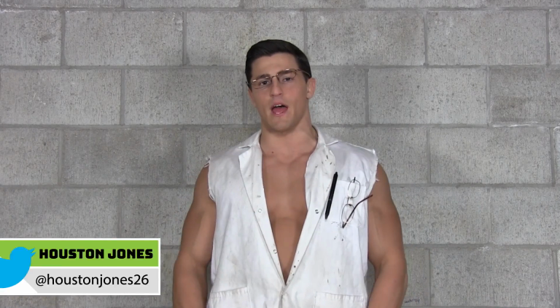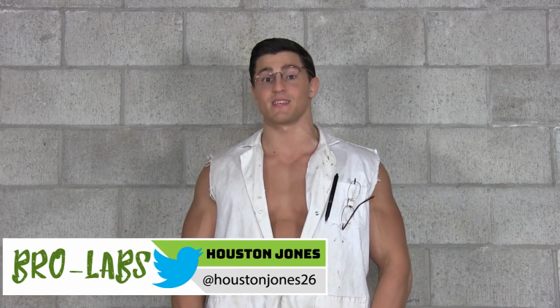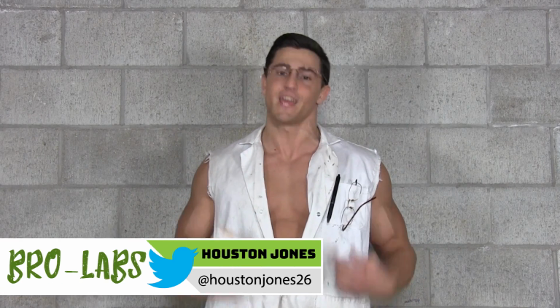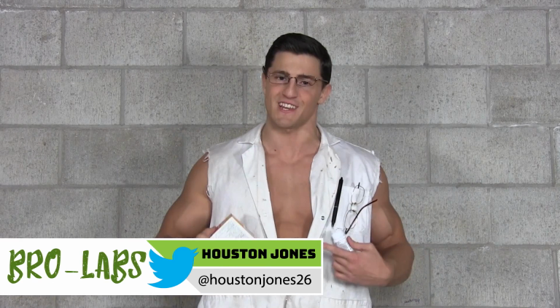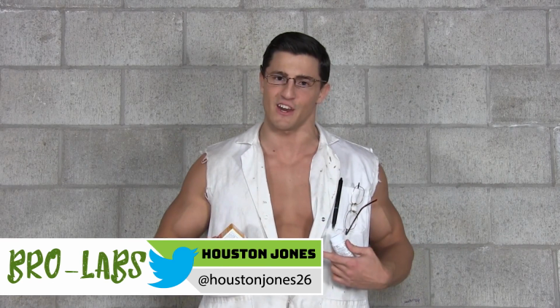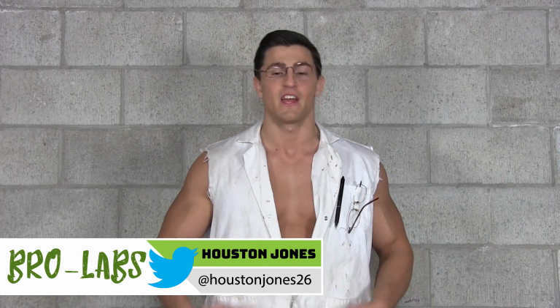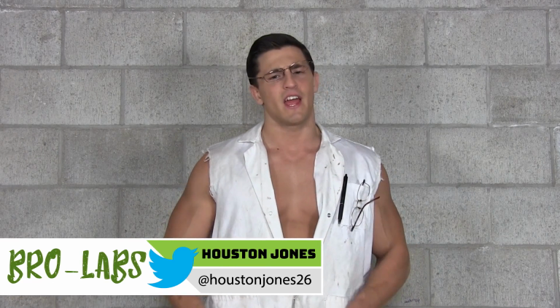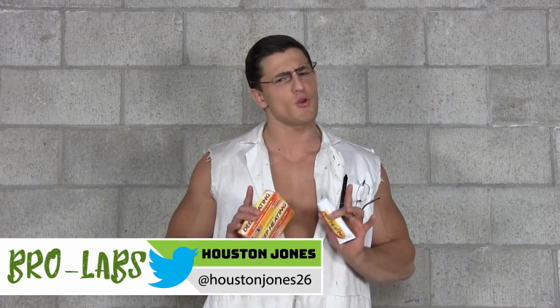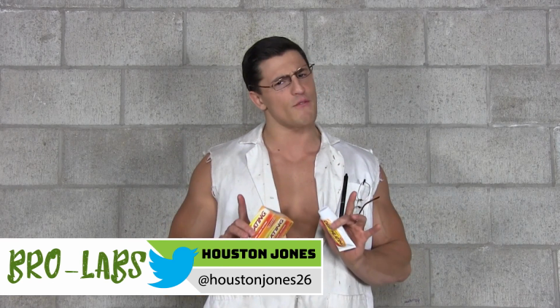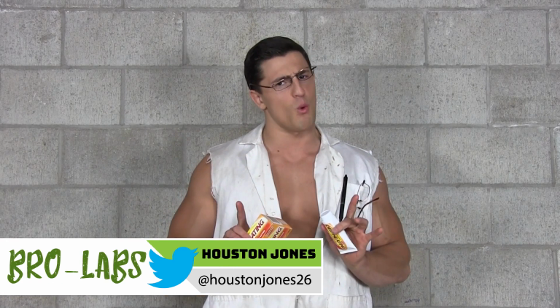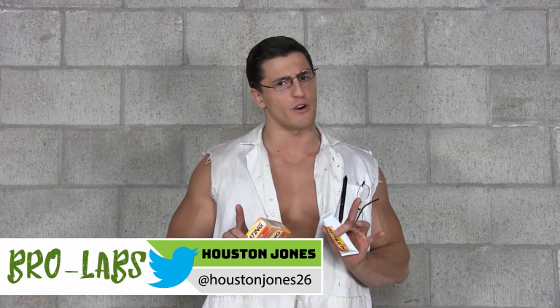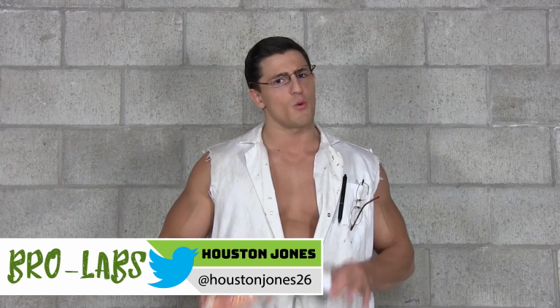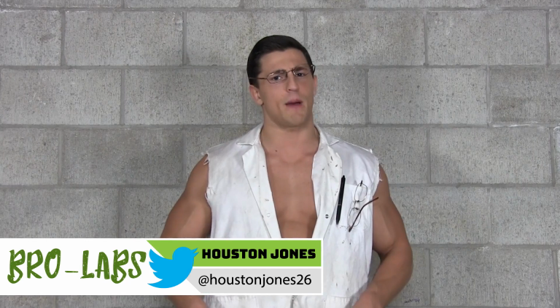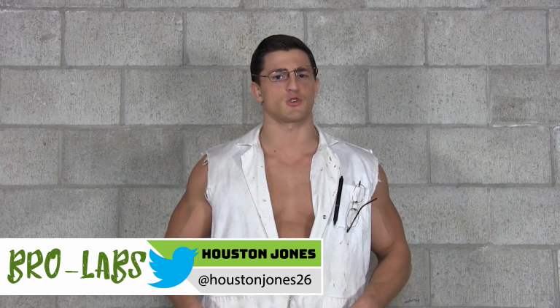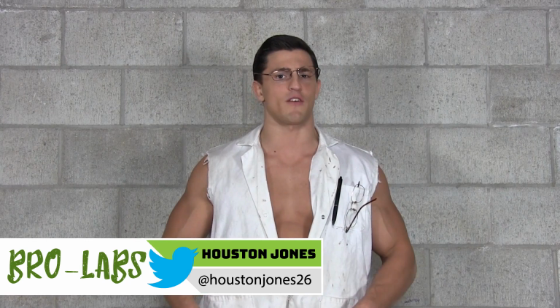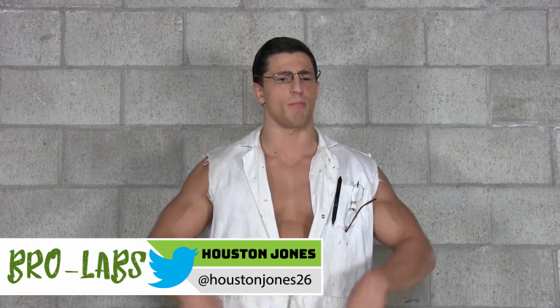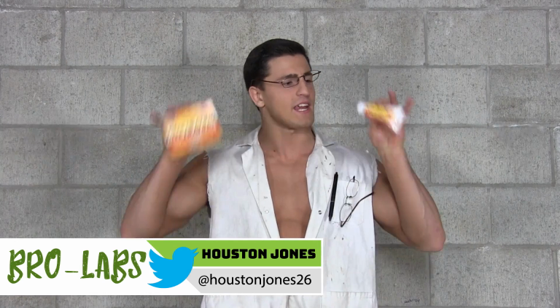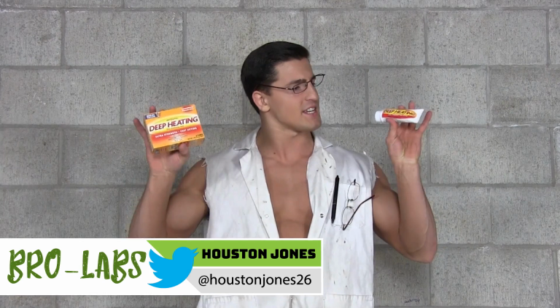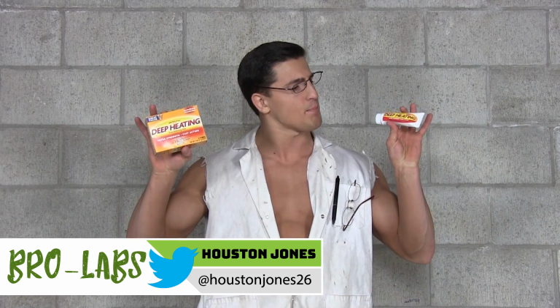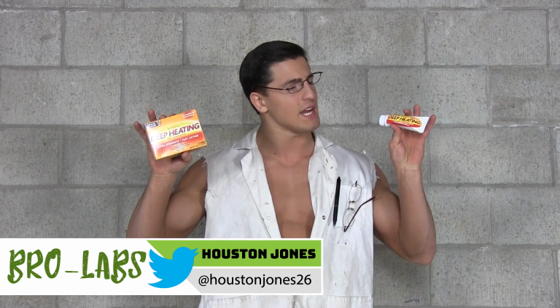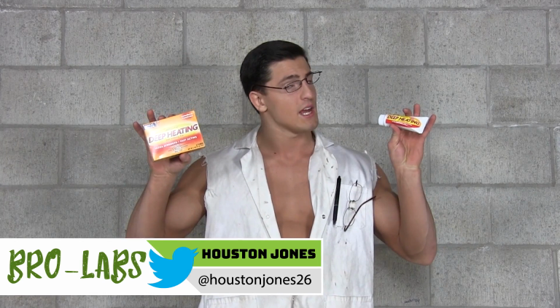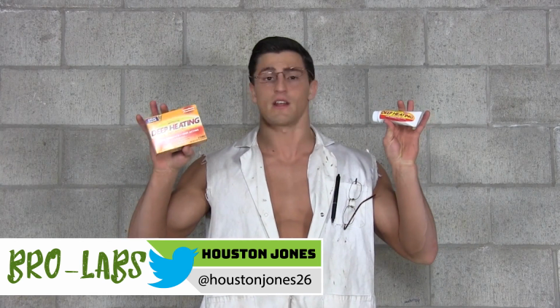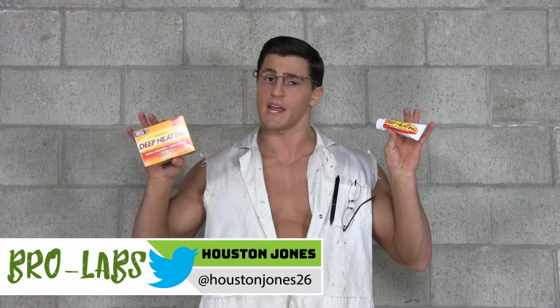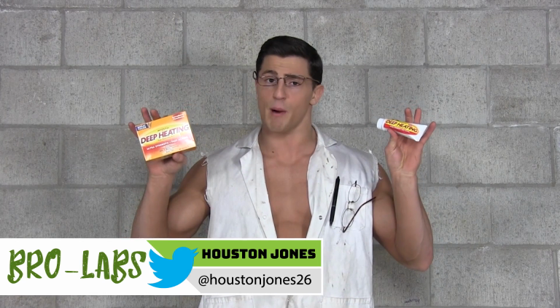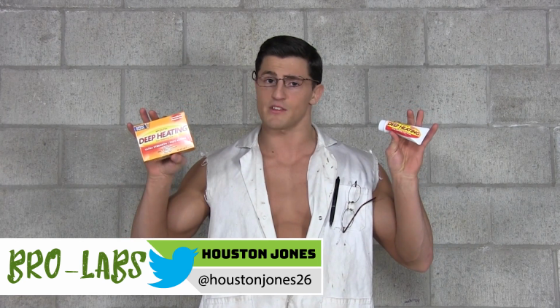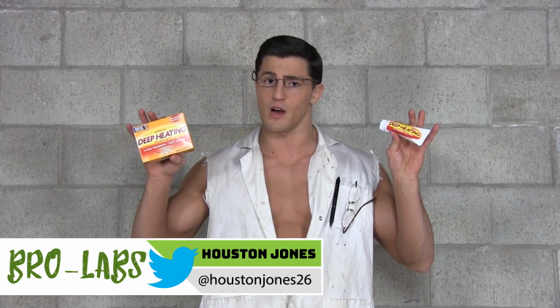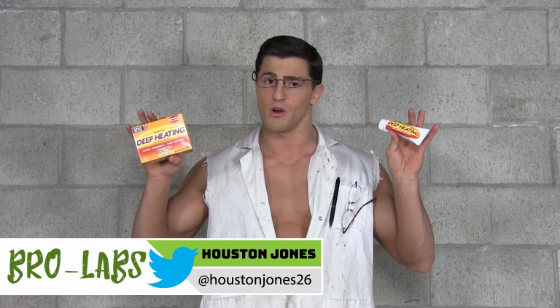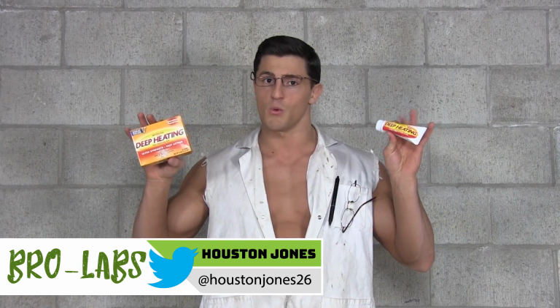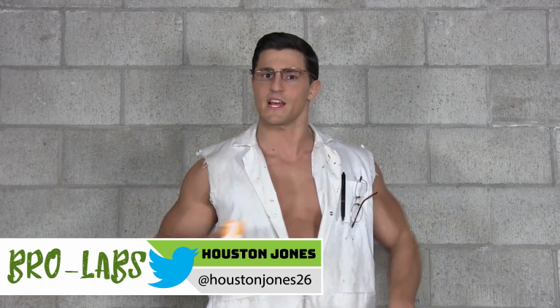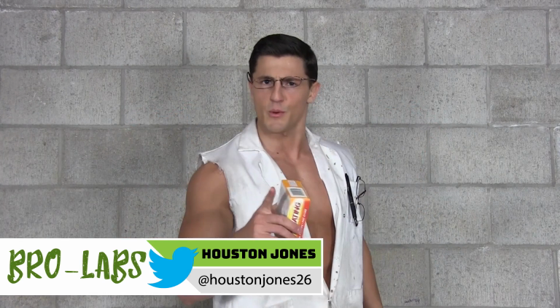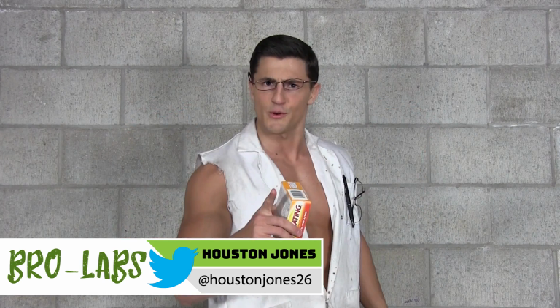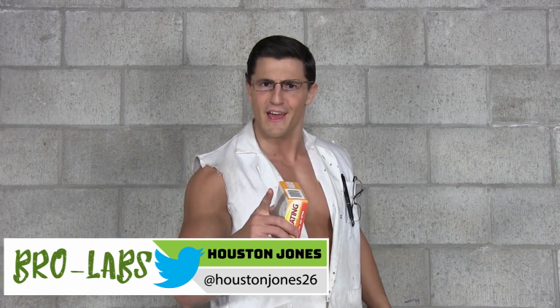Brolabs, Houston here. Have you ever wondered what happens when you cover your body in deep heat and then lay in a pile of snow? Well, that's what we're doing today.